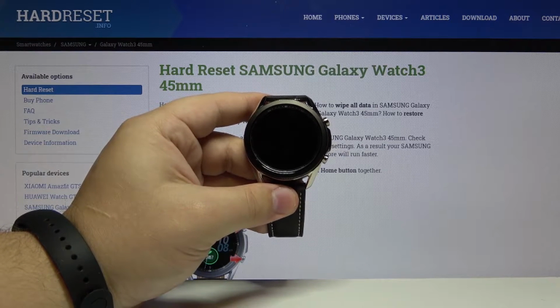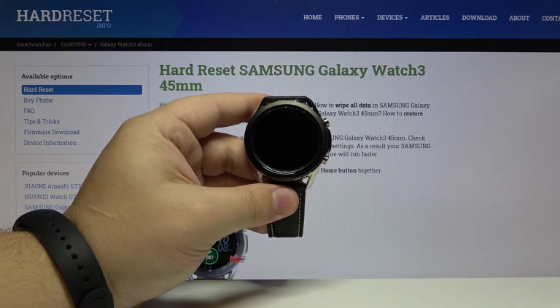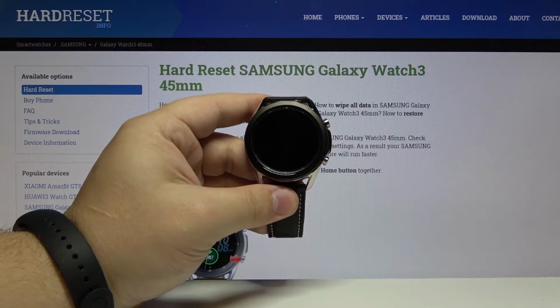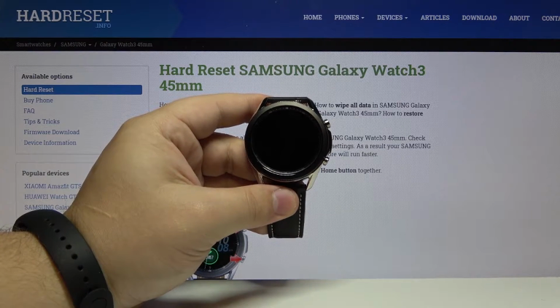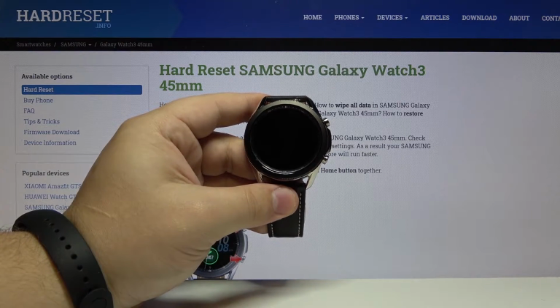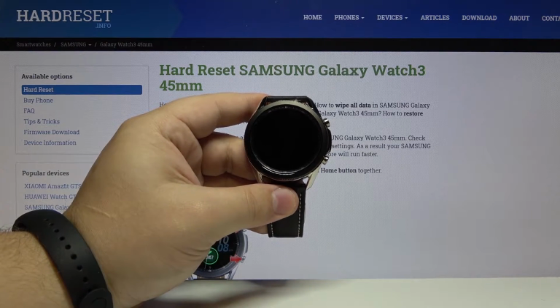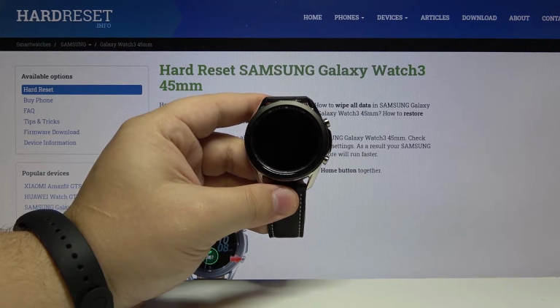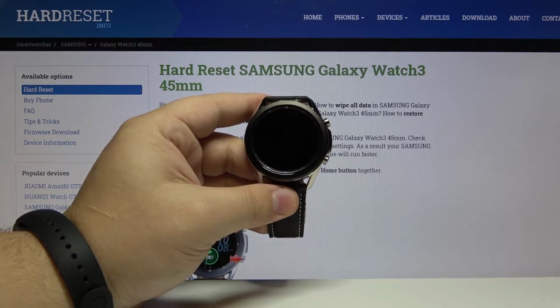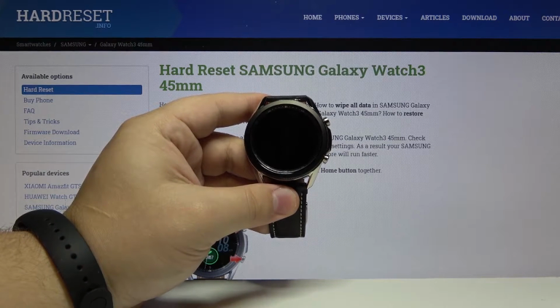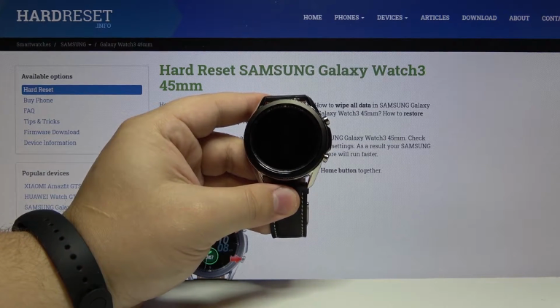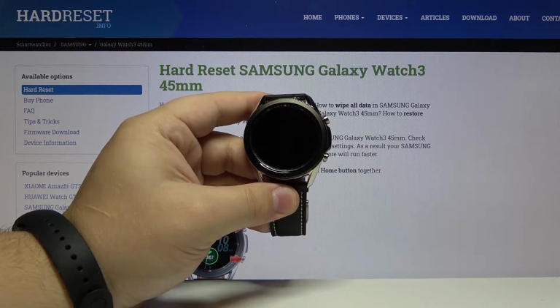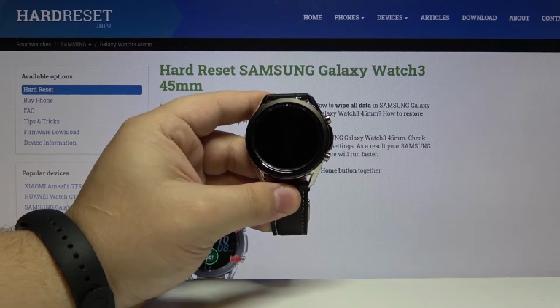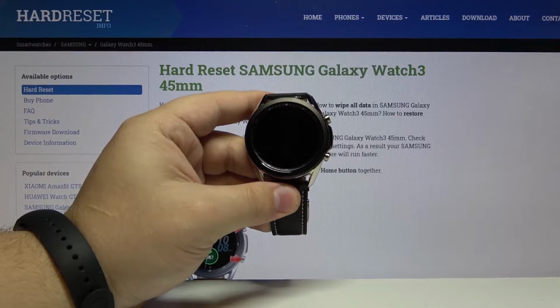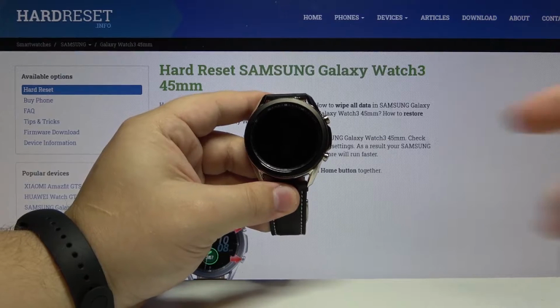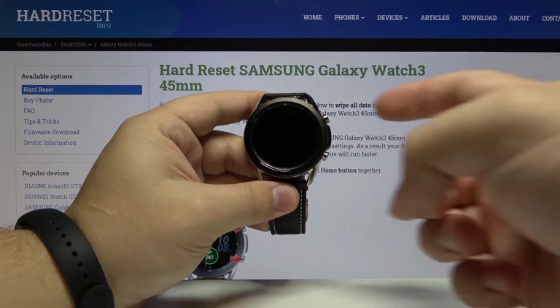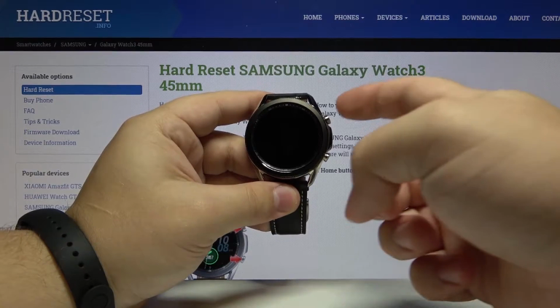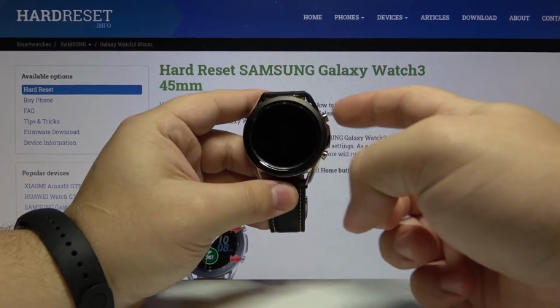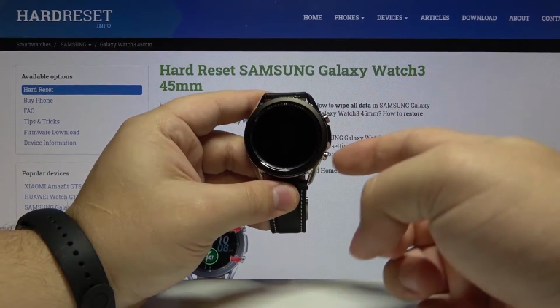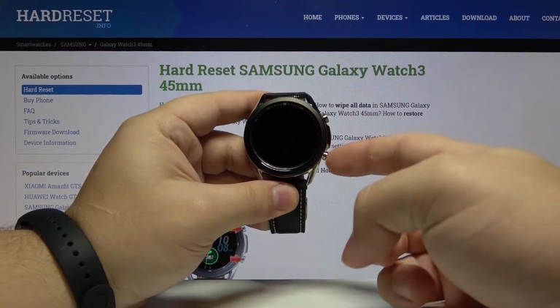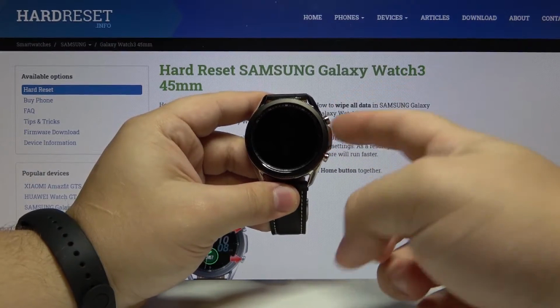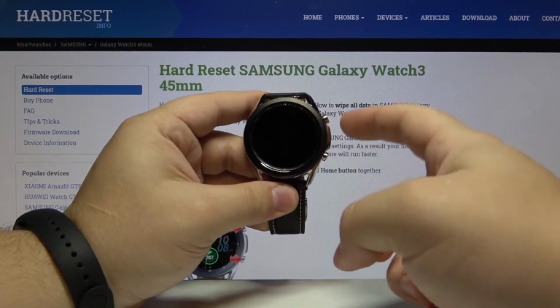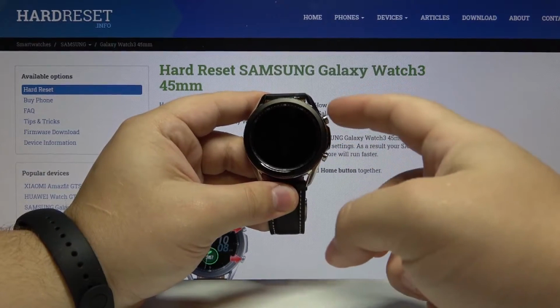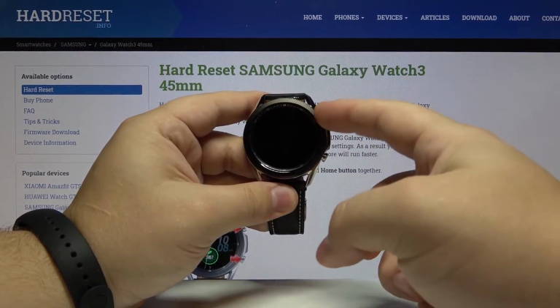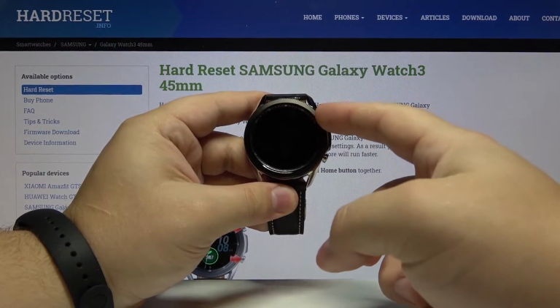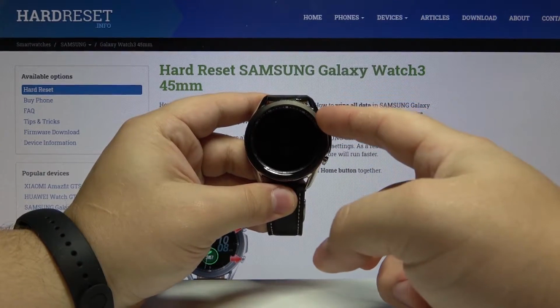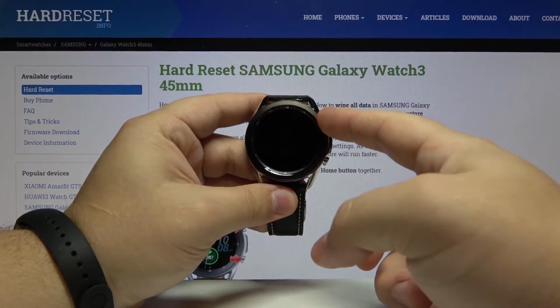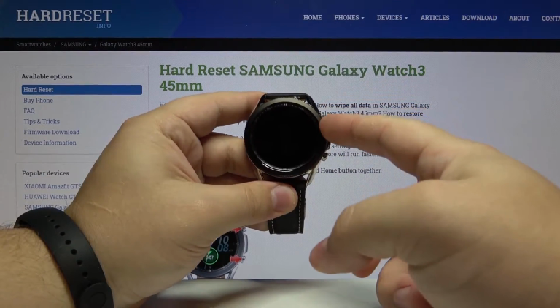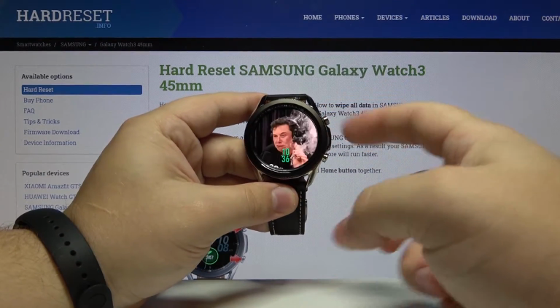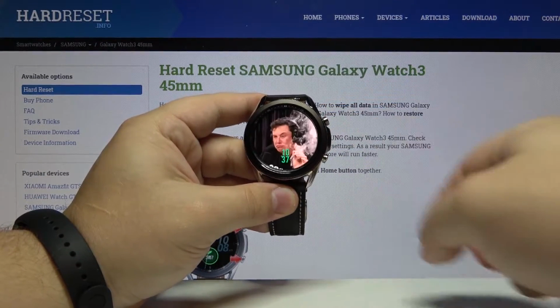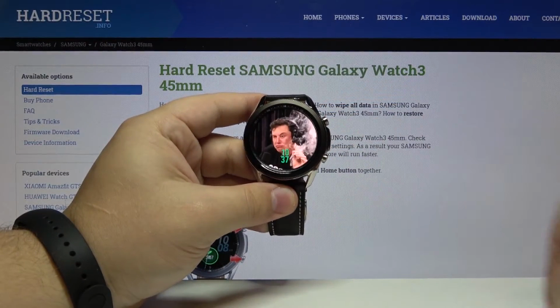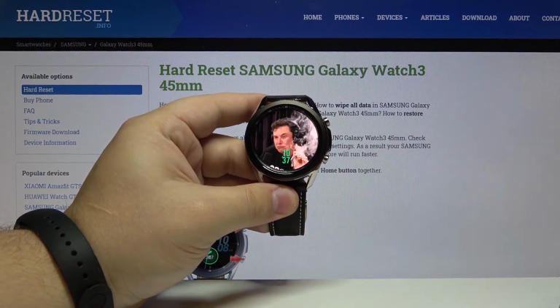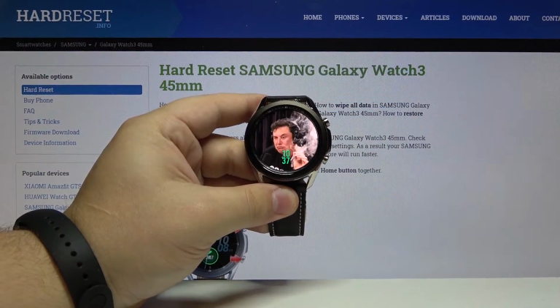Let's start by waking up the screen on our watch. To do it, press any of the buttons or use the rotating bezel.